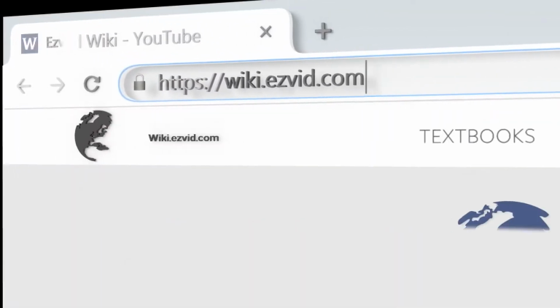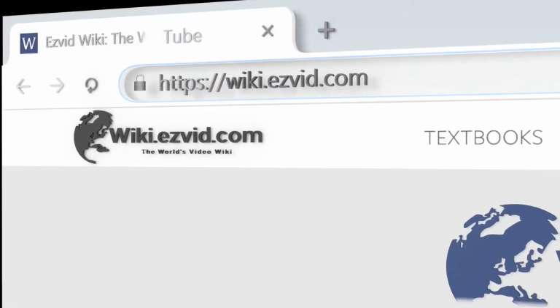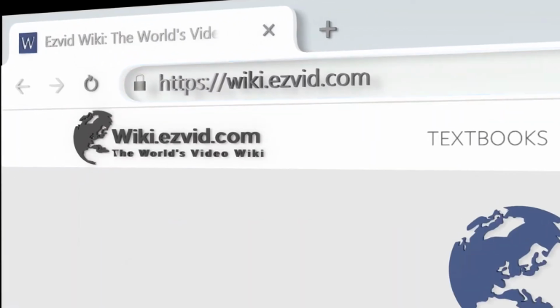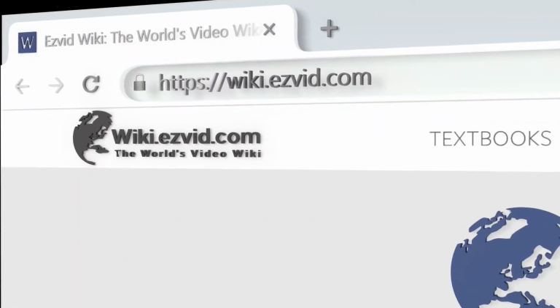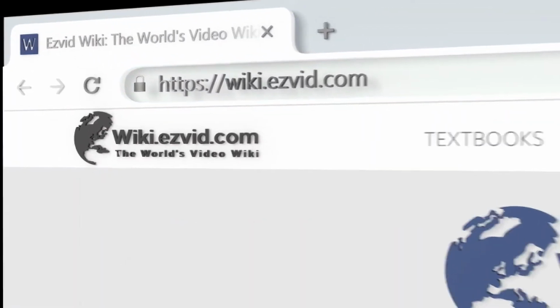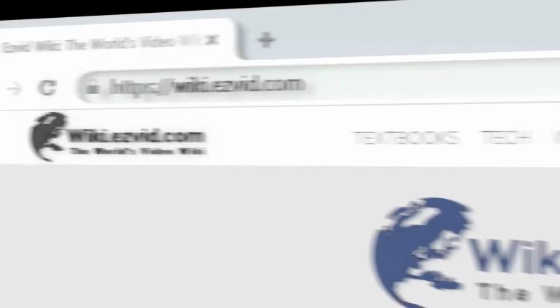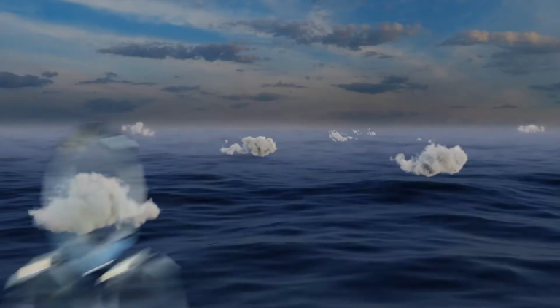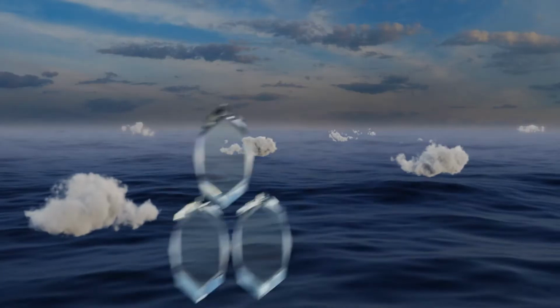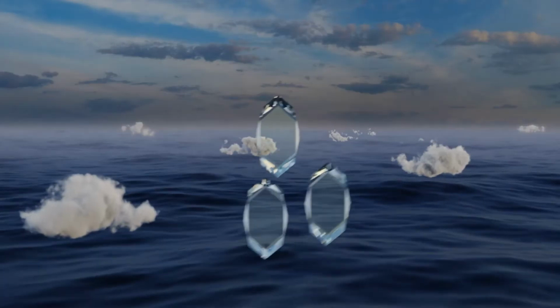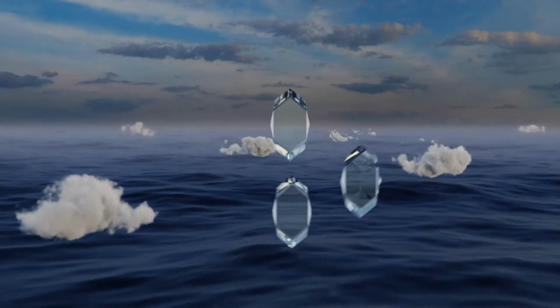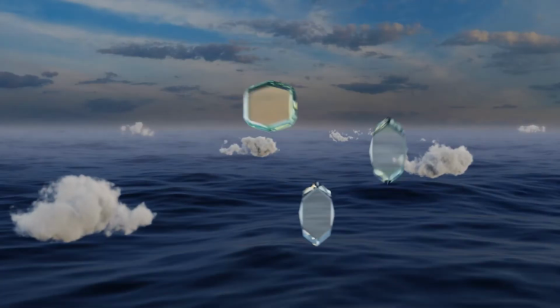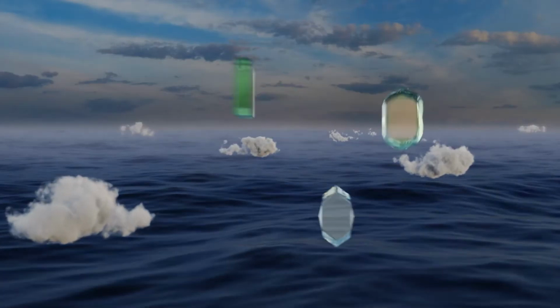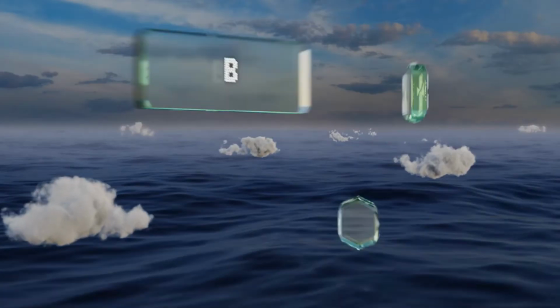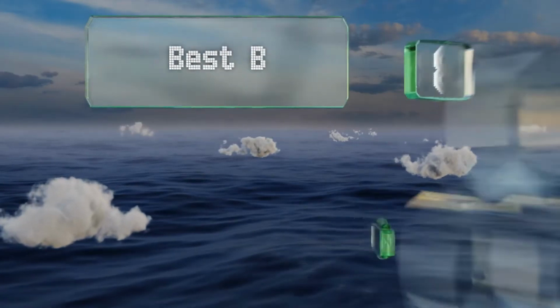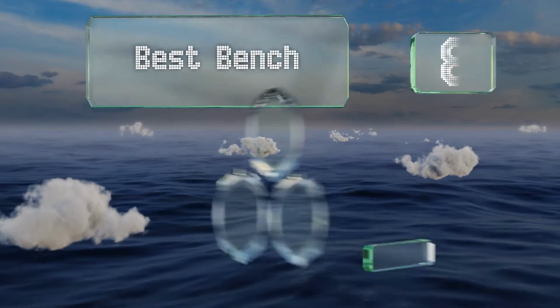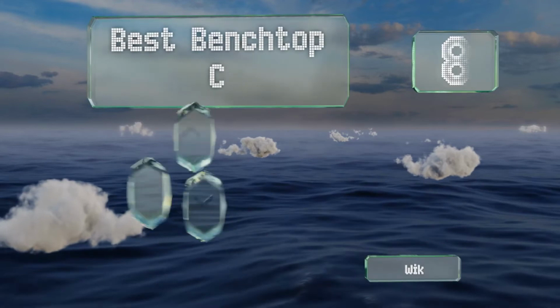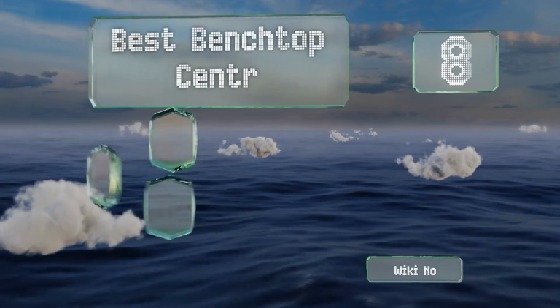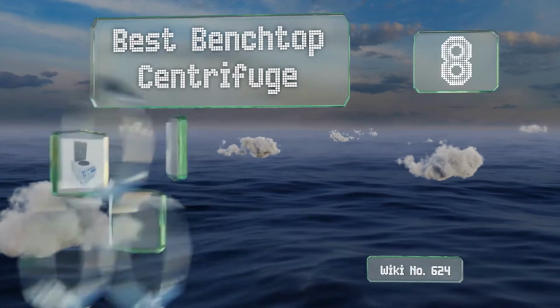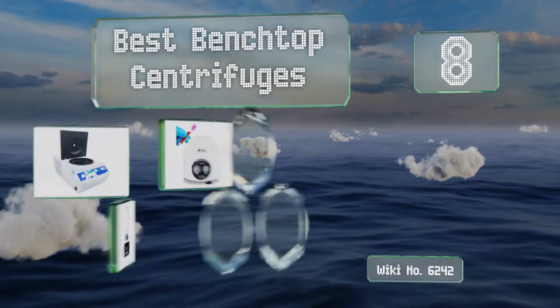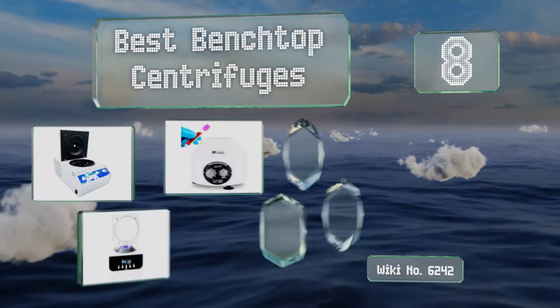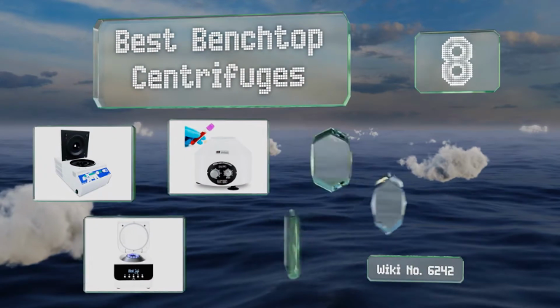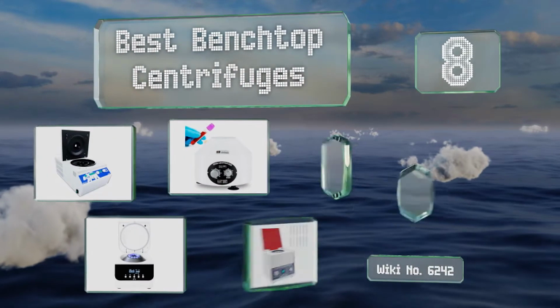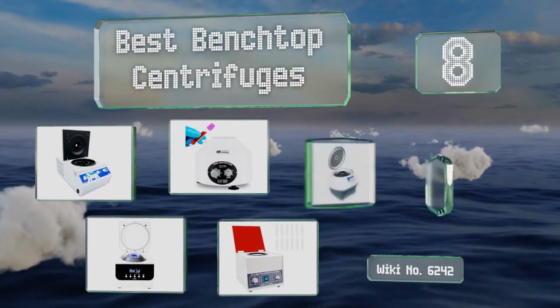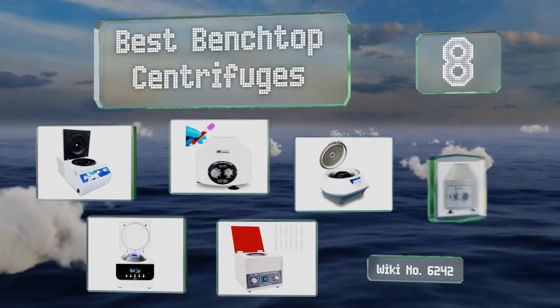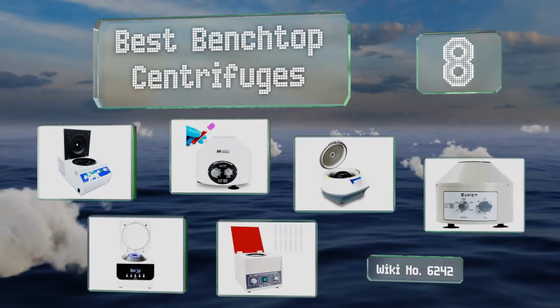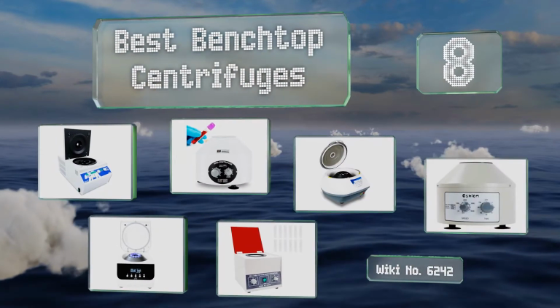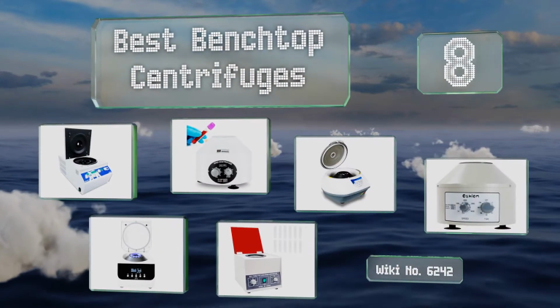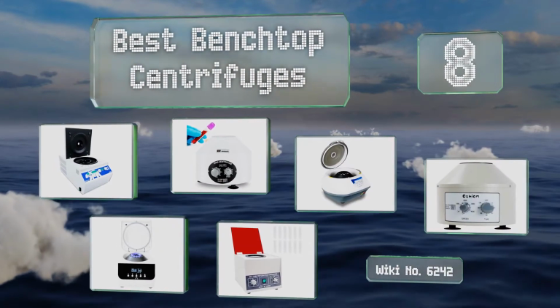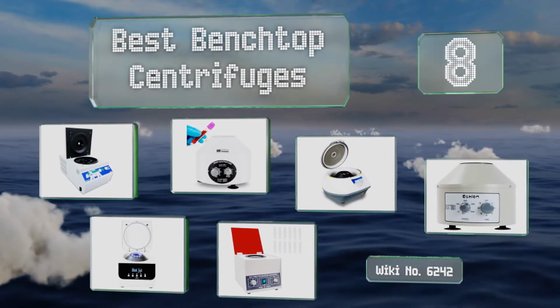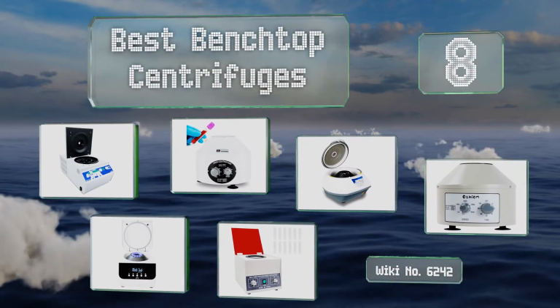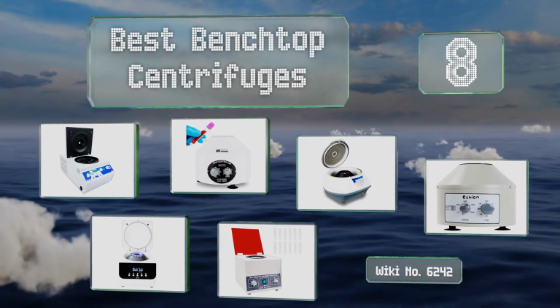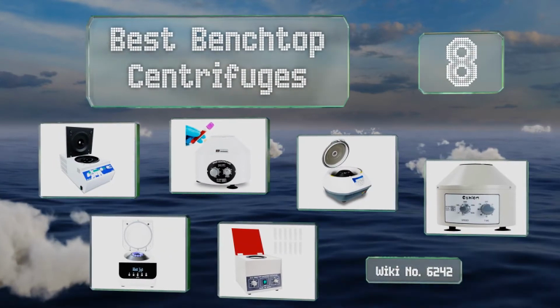EasyVid presents the eight best benchtop centrifuges. Let's get started with the list.